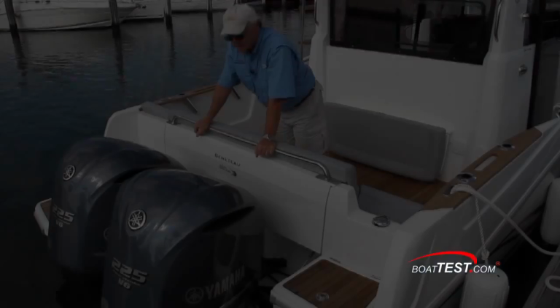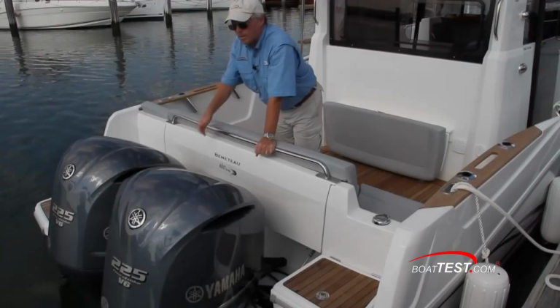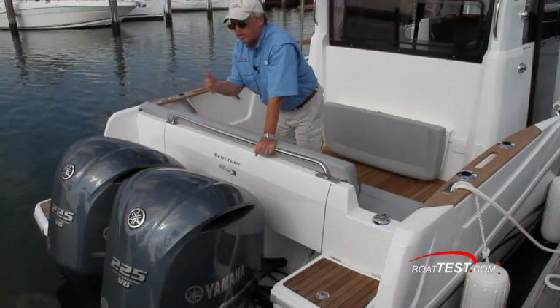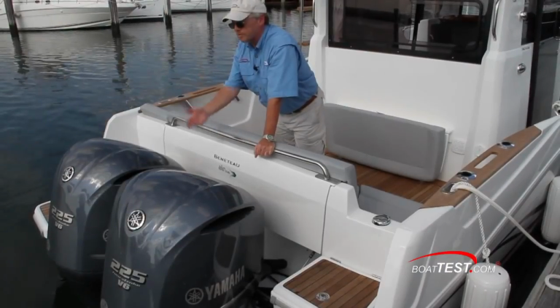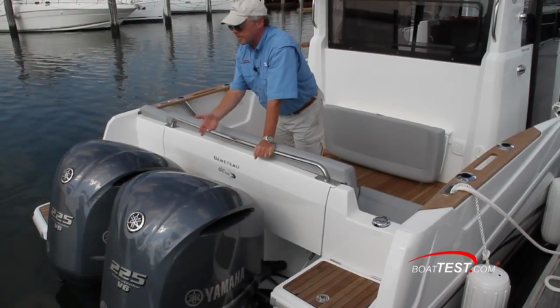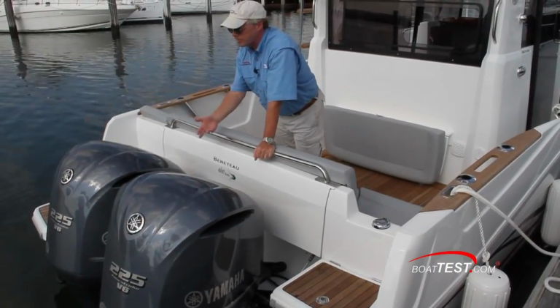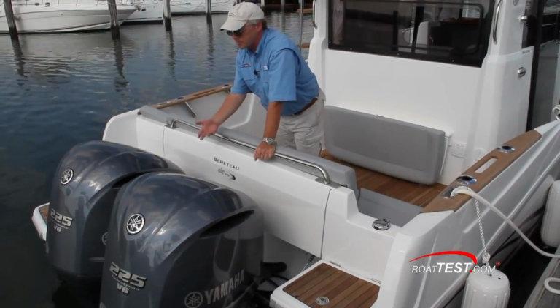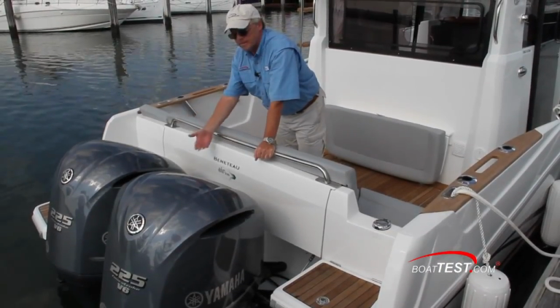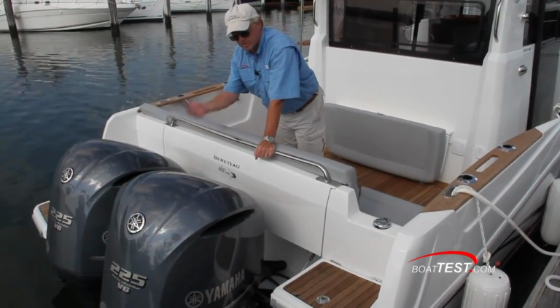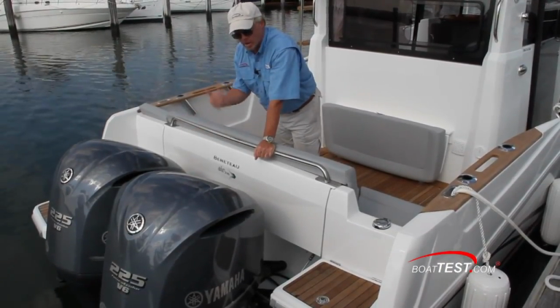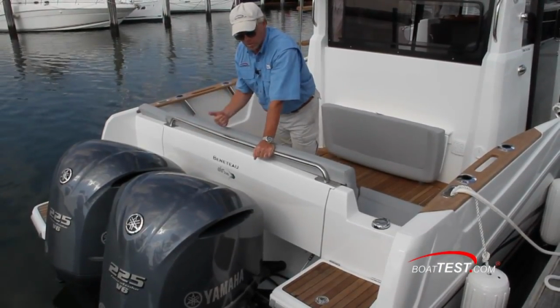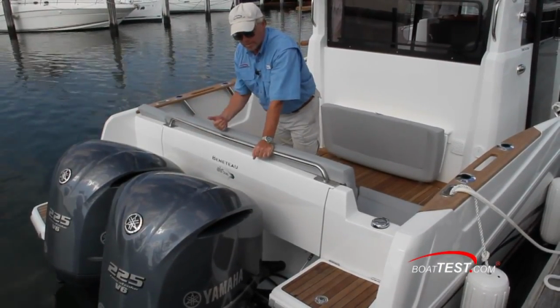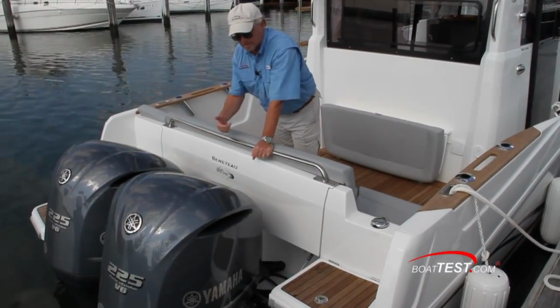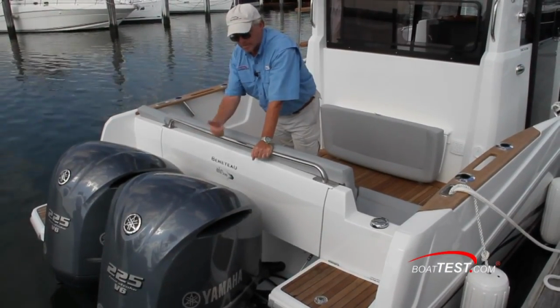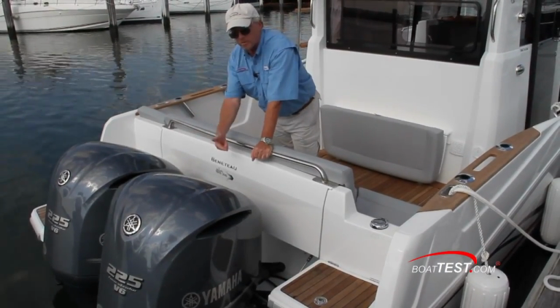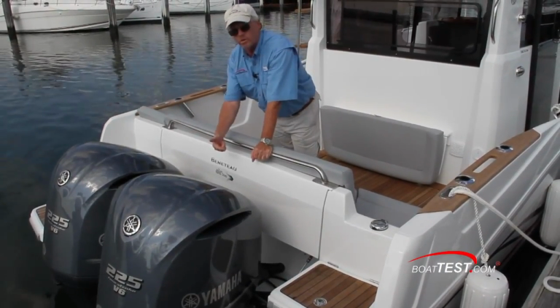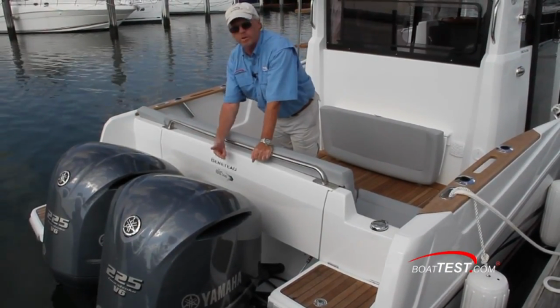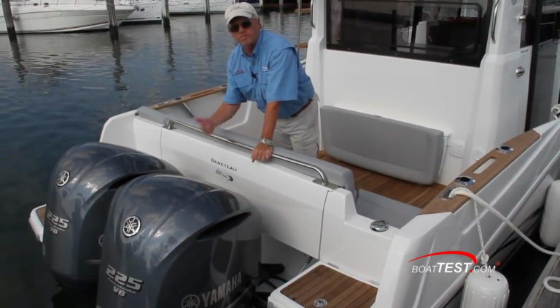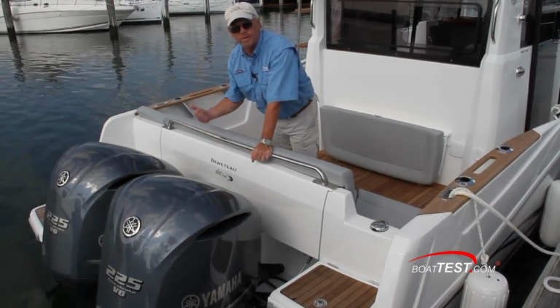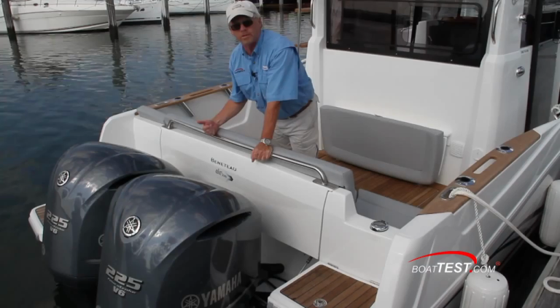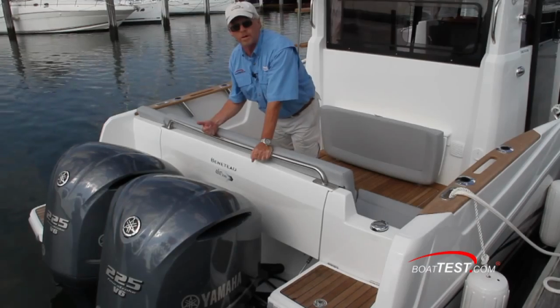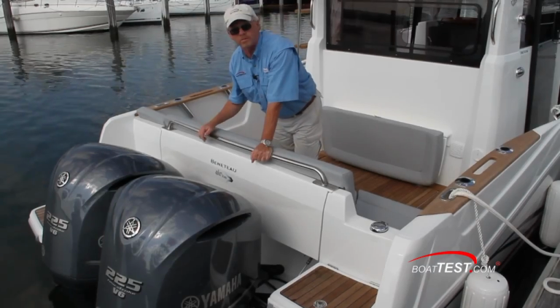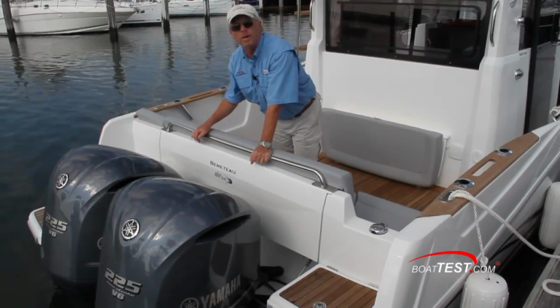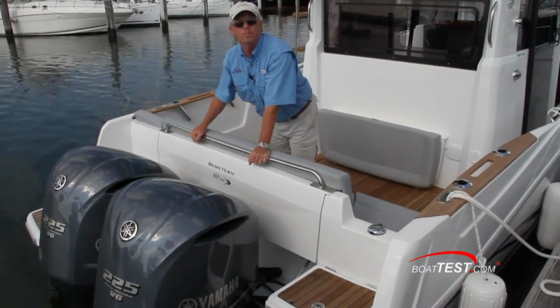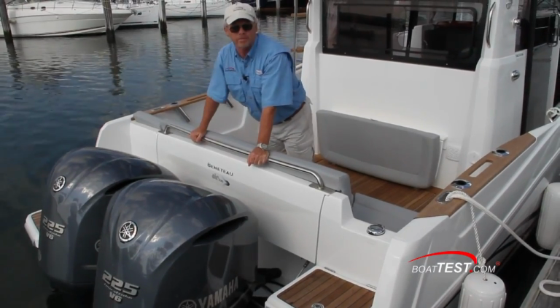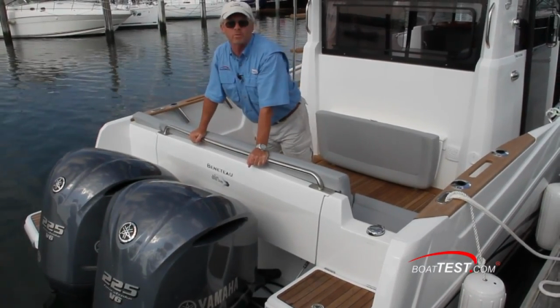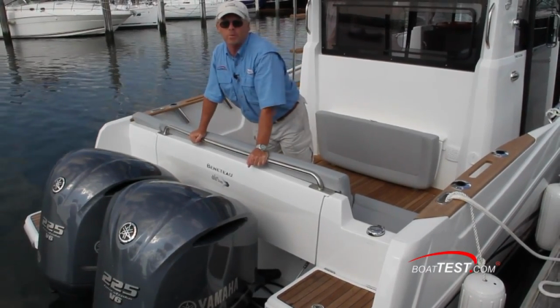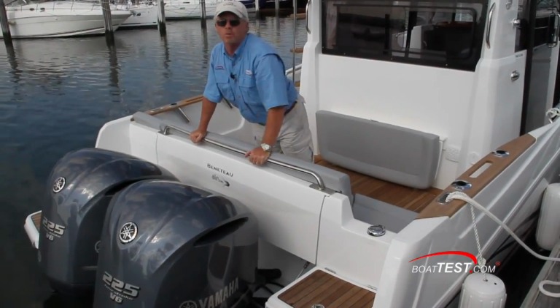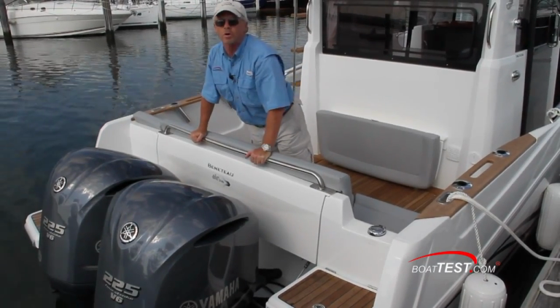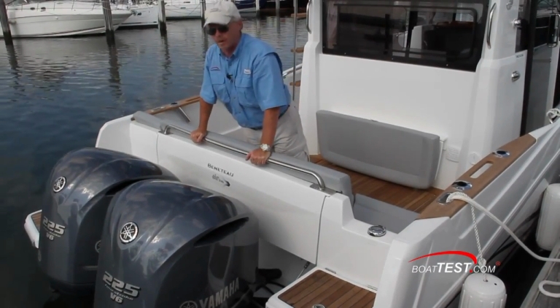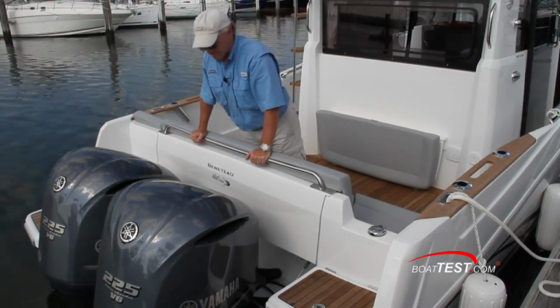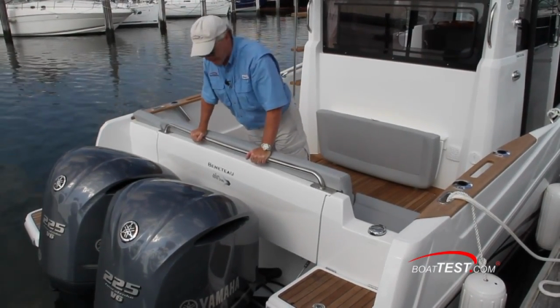I noticed that the engines can't tilt all the way up because they're in such close proximity to the transom, but Beneteau has come up with a workaround for that.